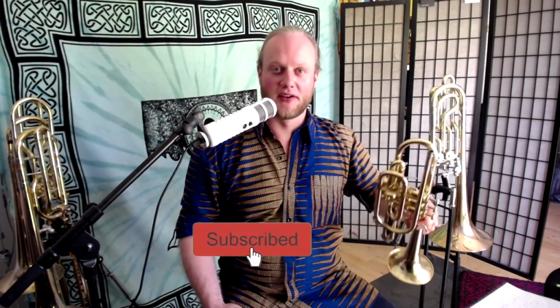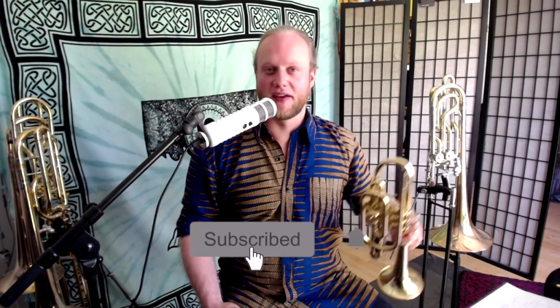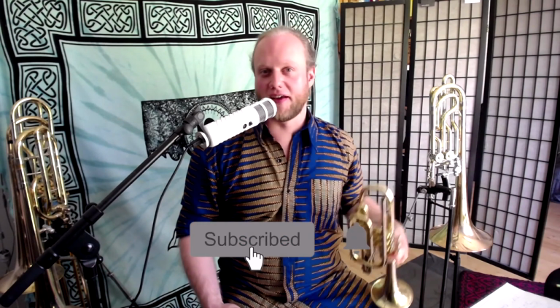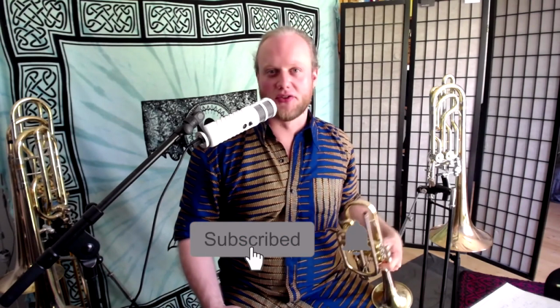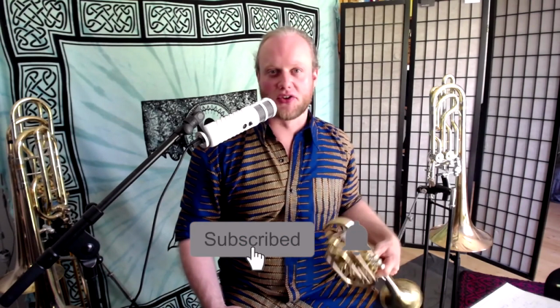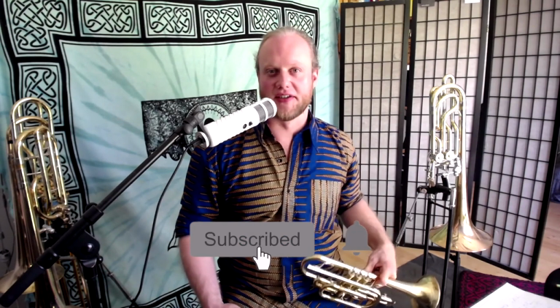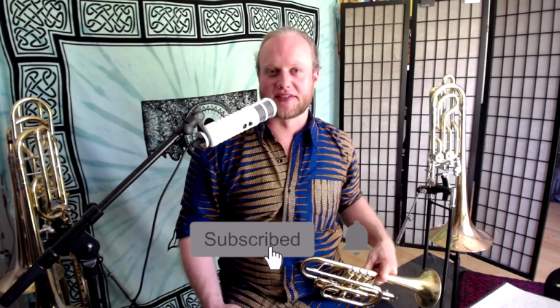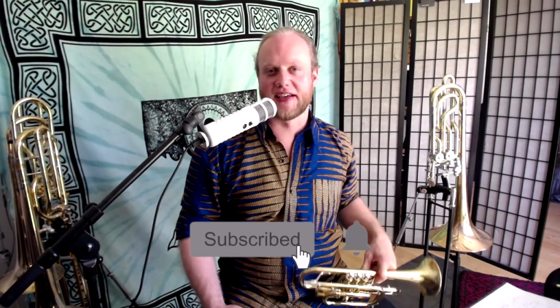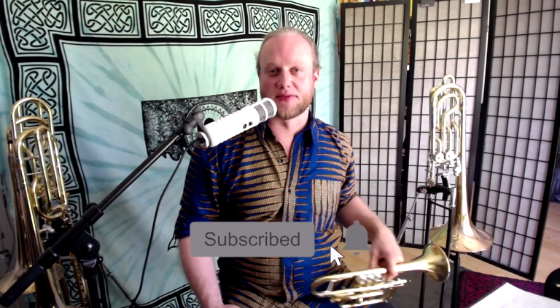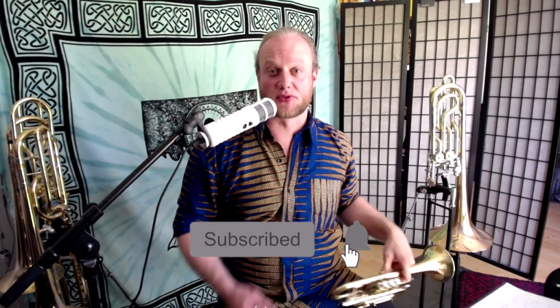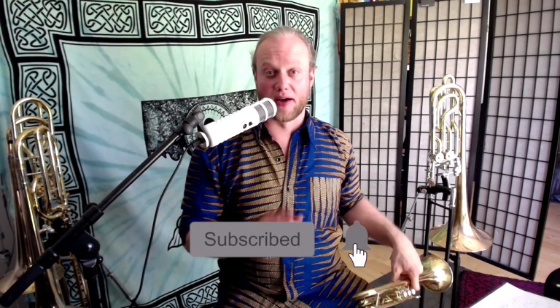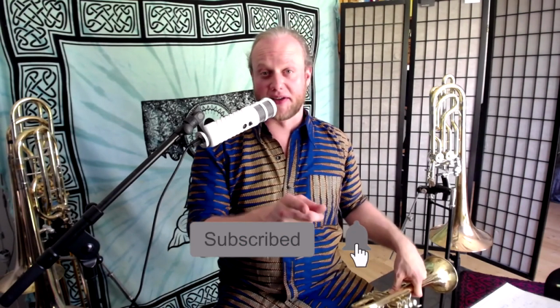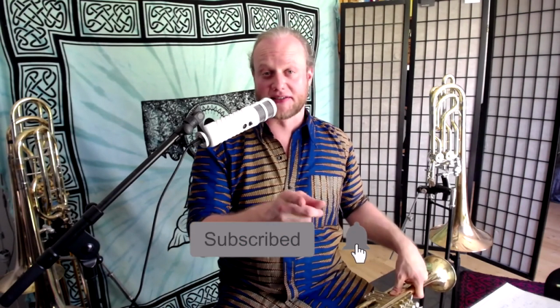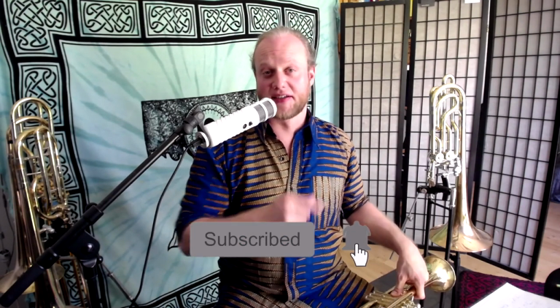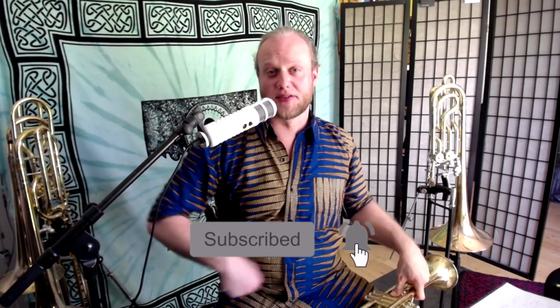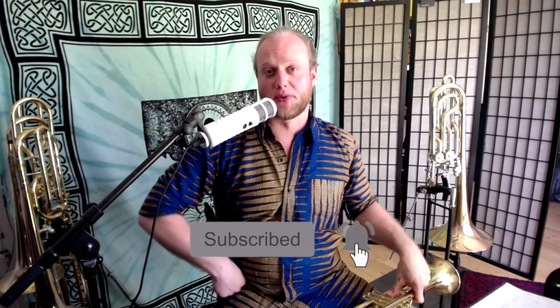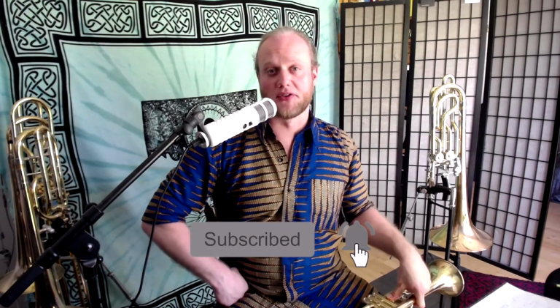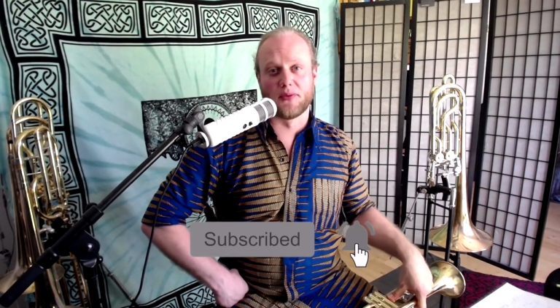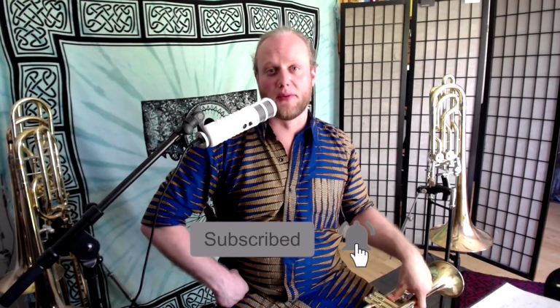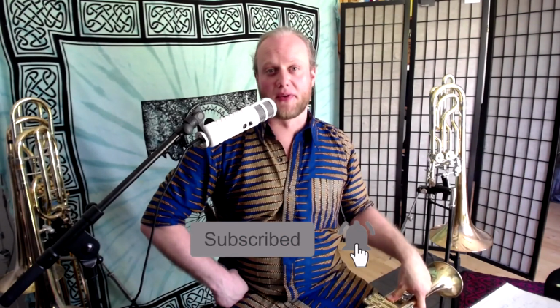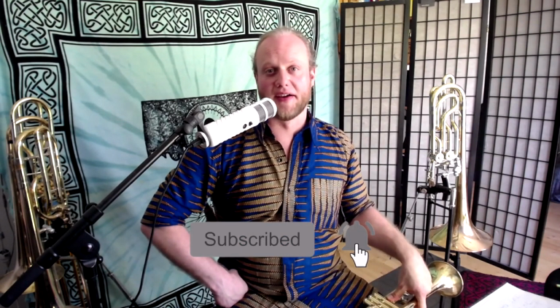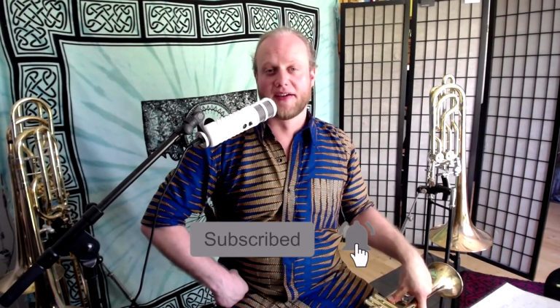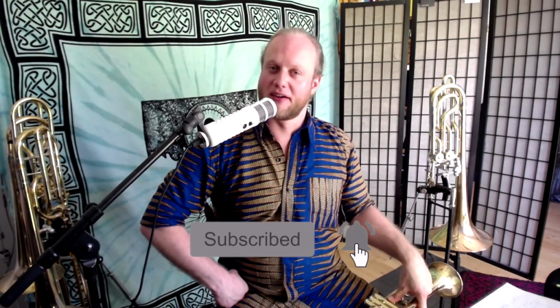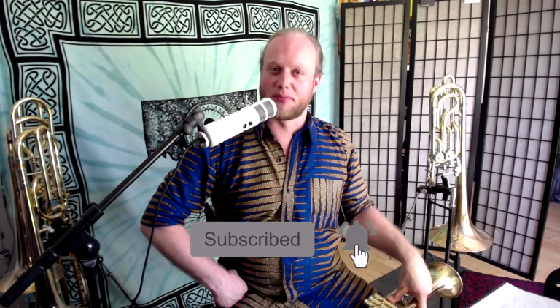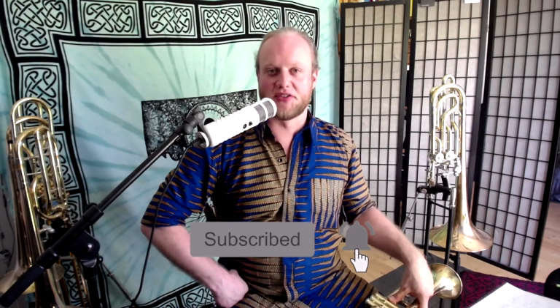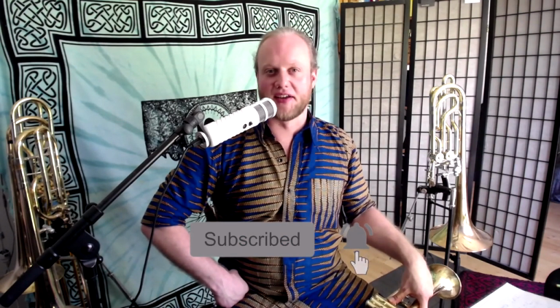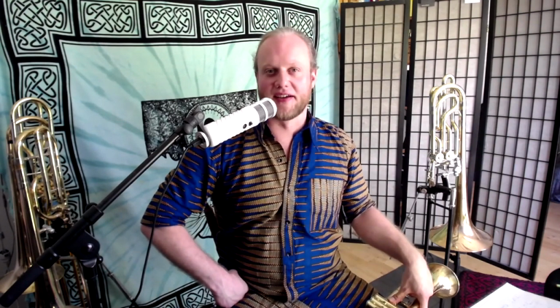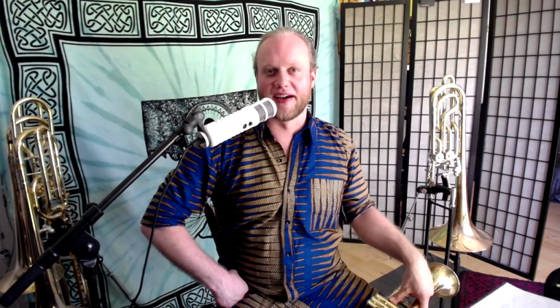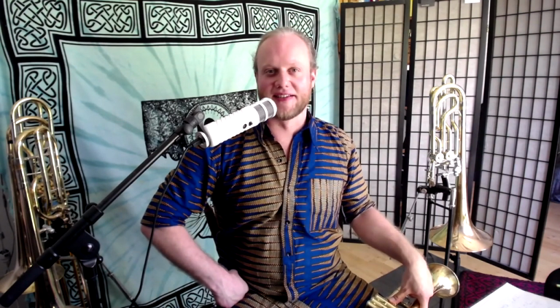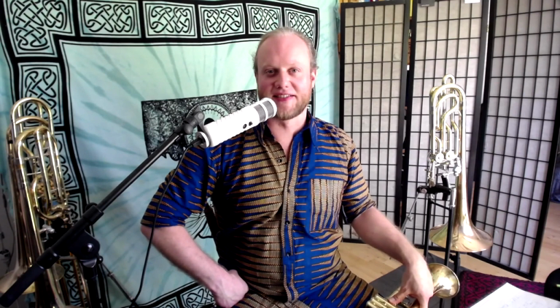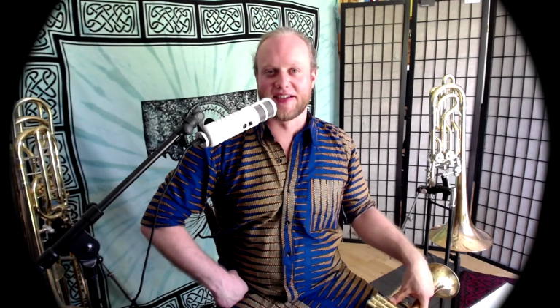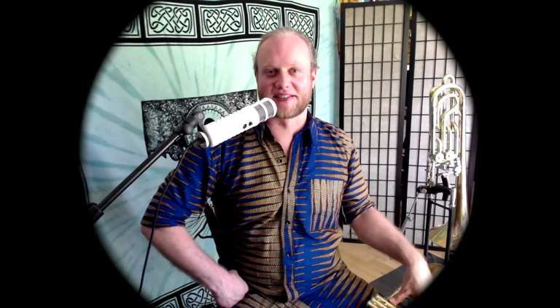If you're enjoying this, hit subscribe — support a trombone player. Appreciate it and see you next time.